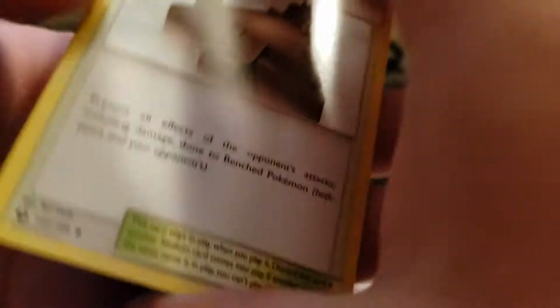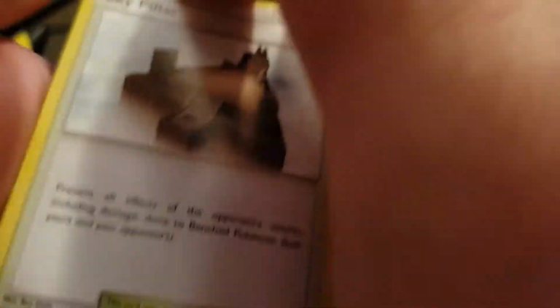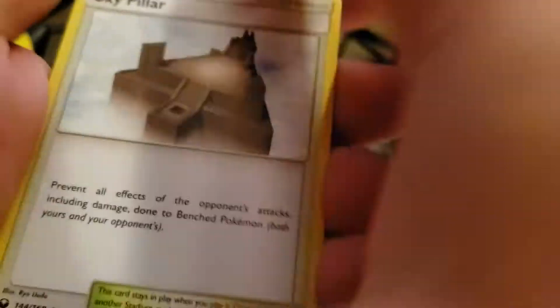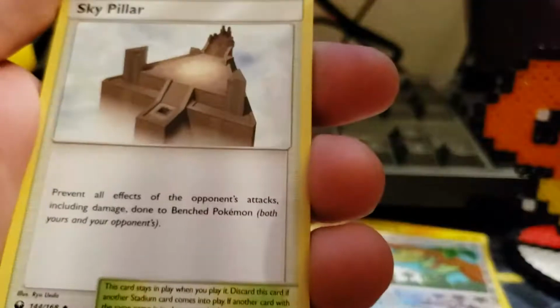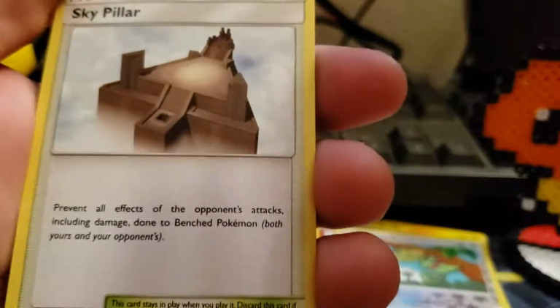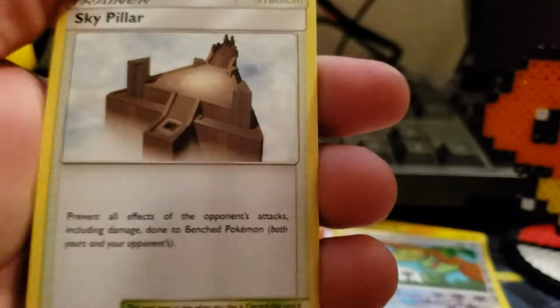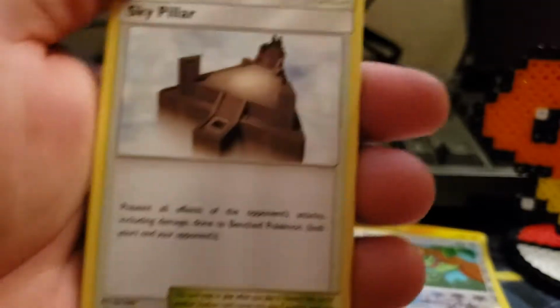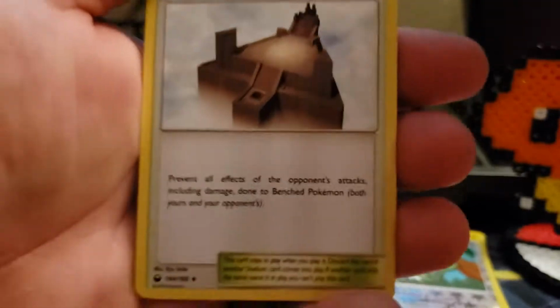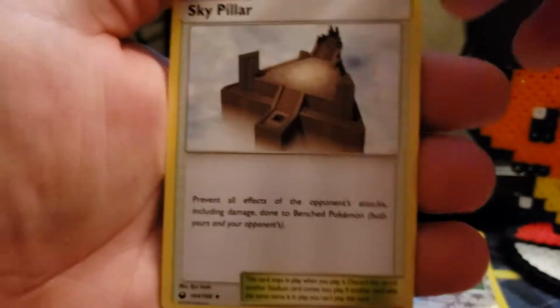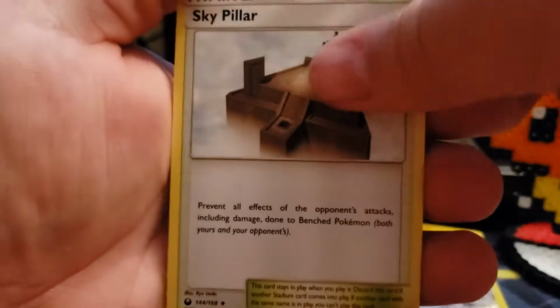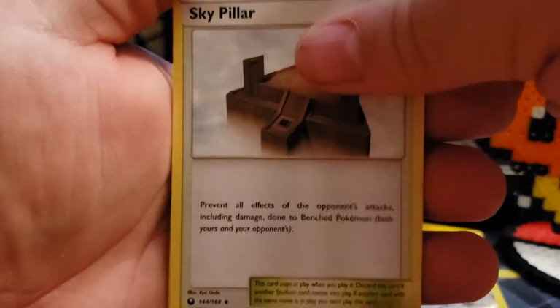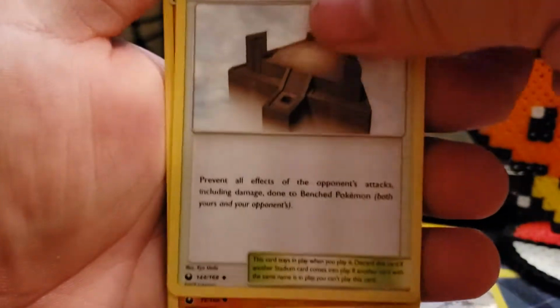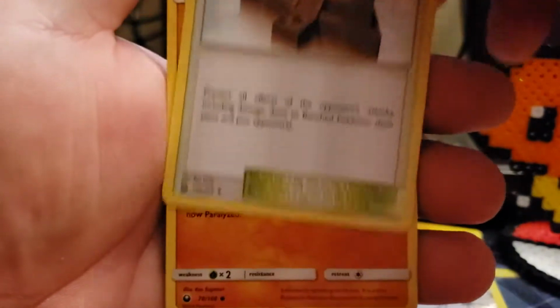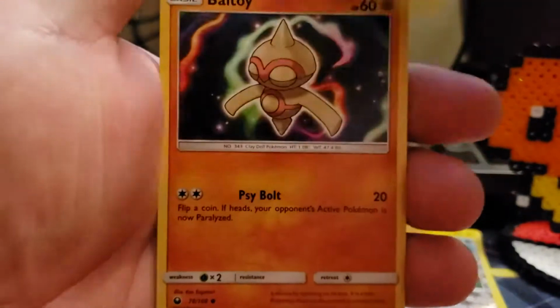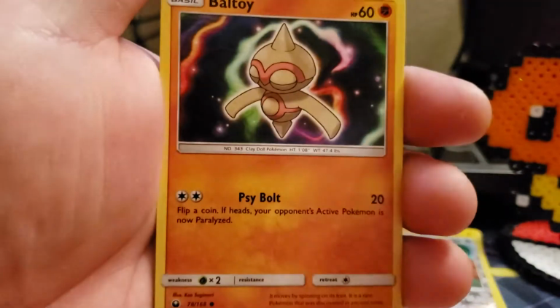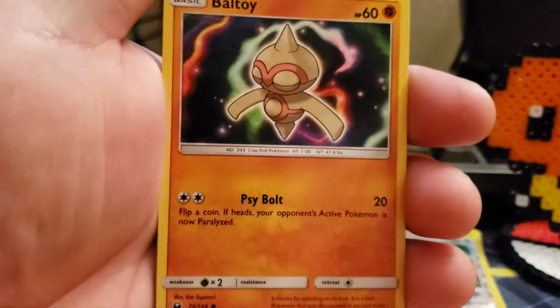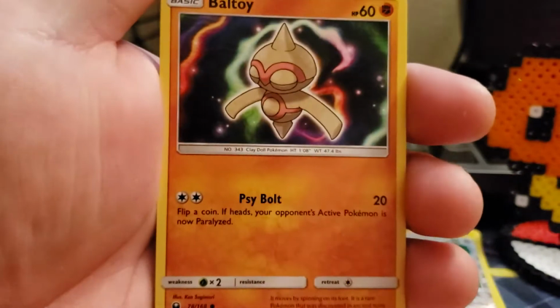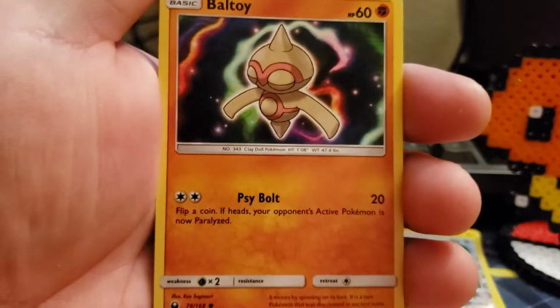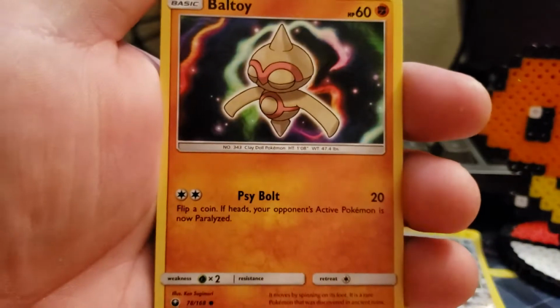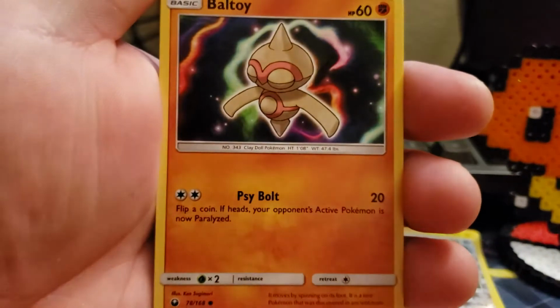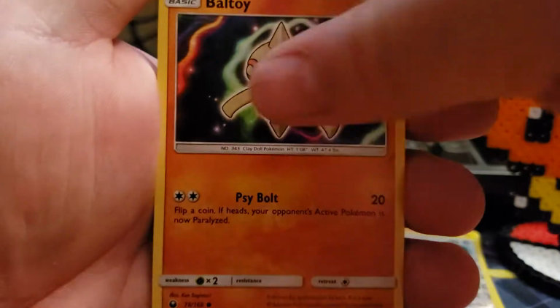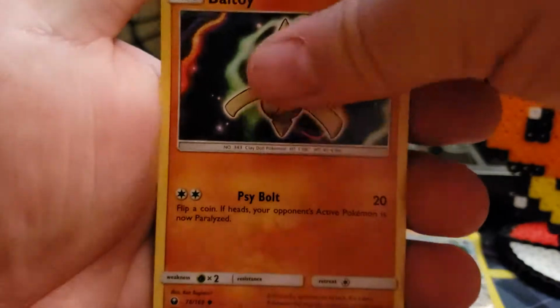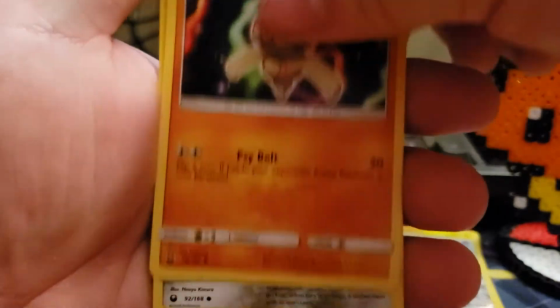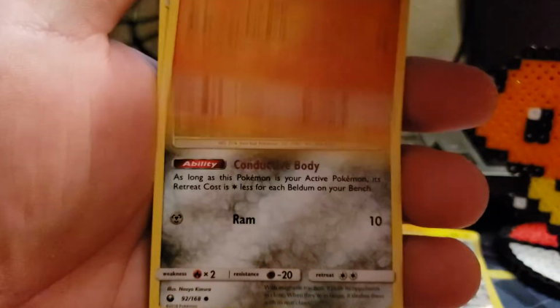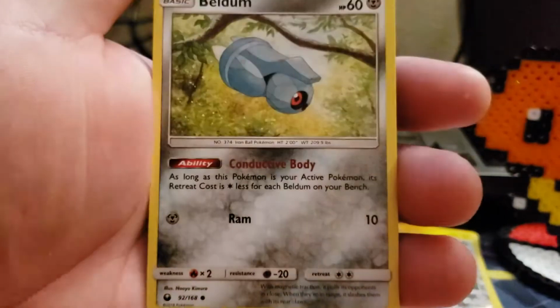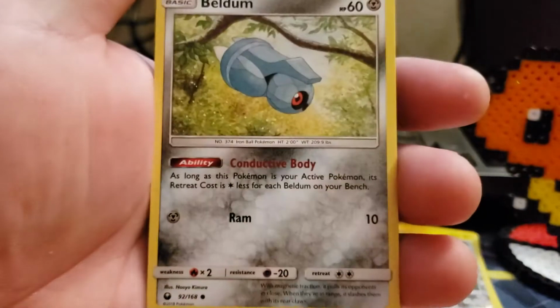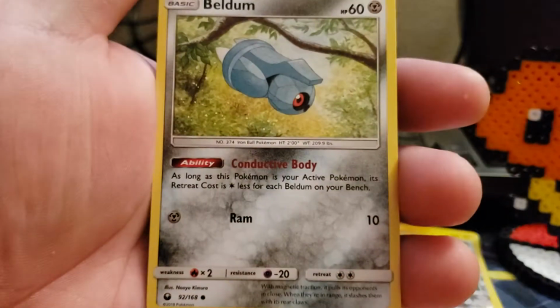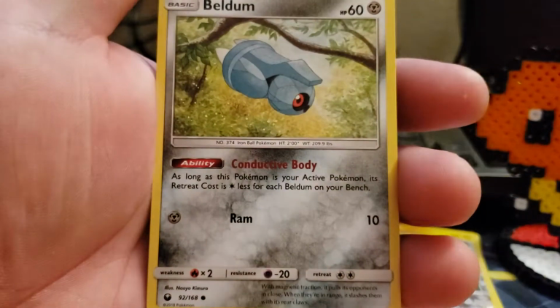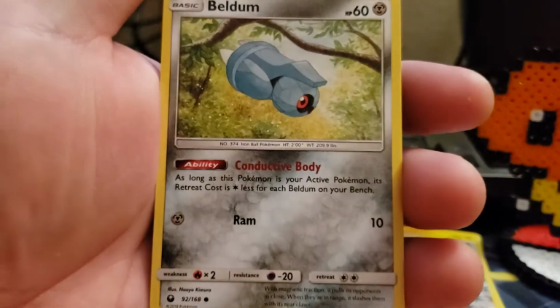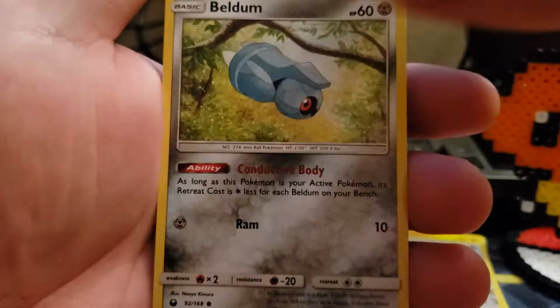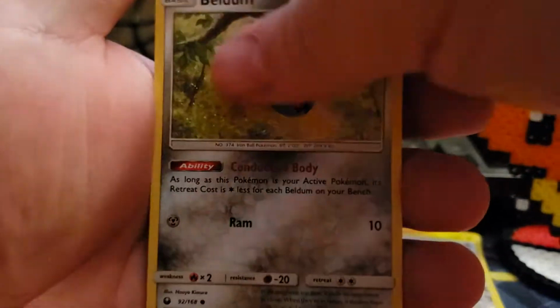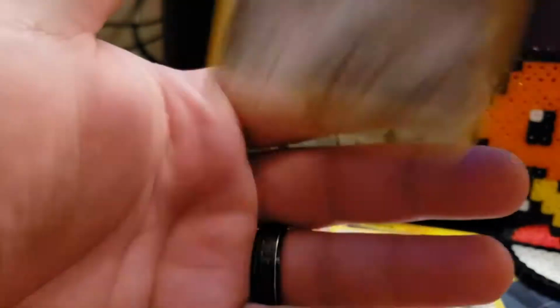We've got a Sky Pillar, a Poke Ball, and a Beldum.